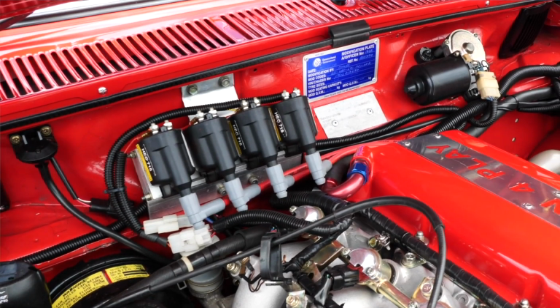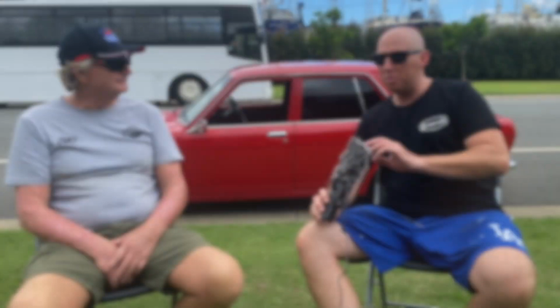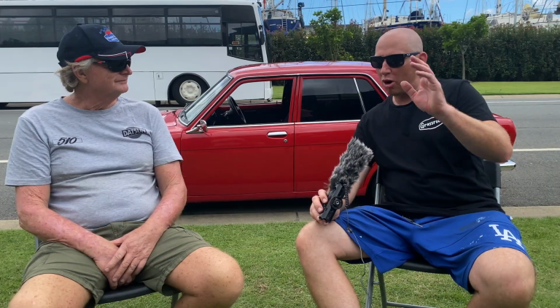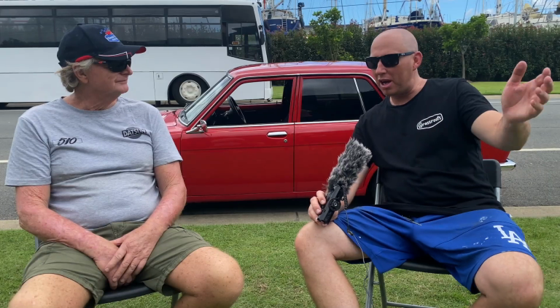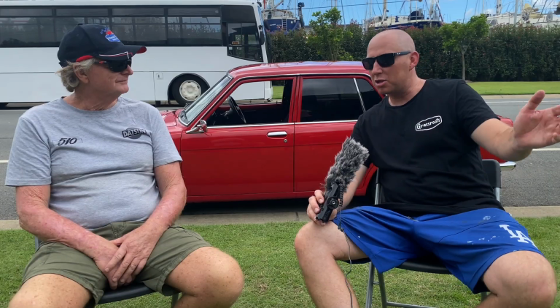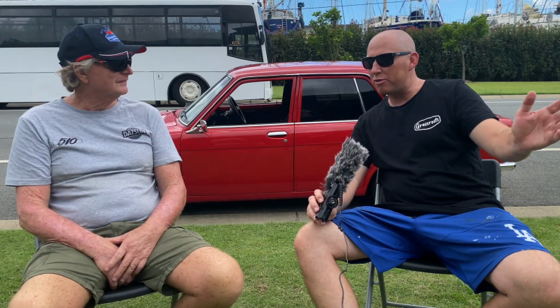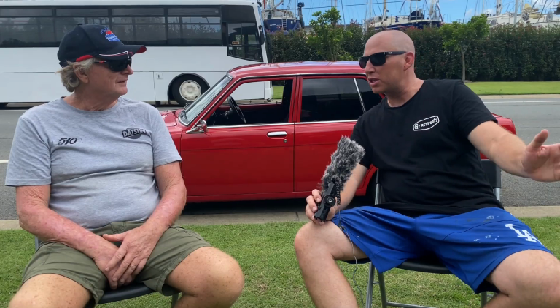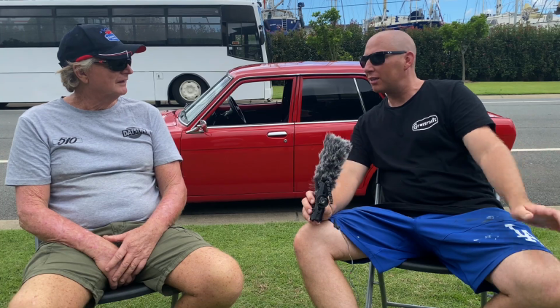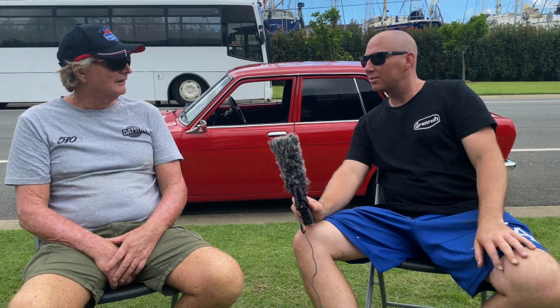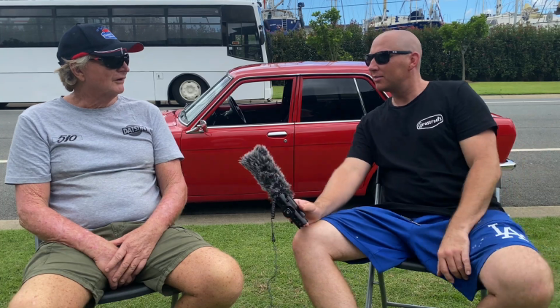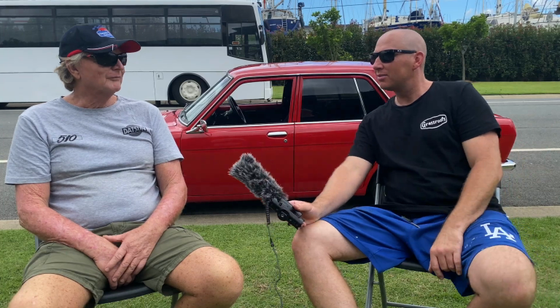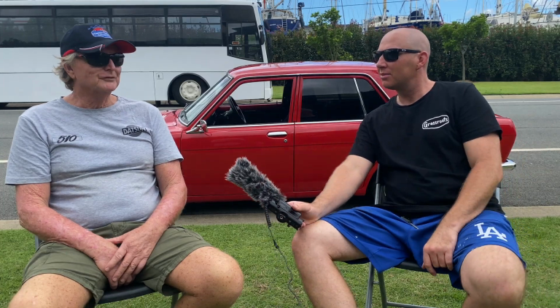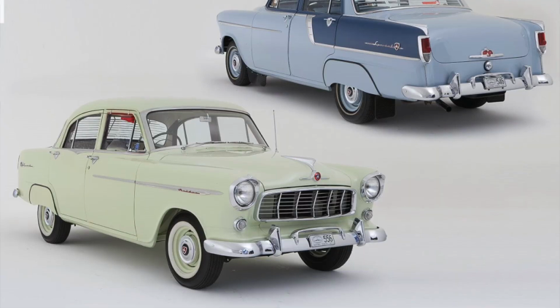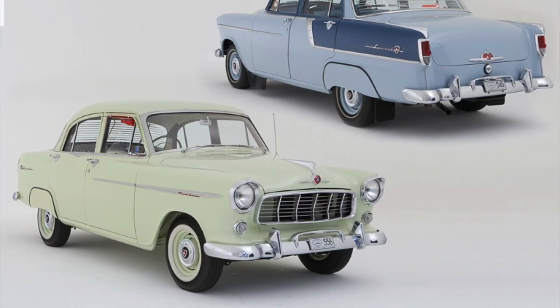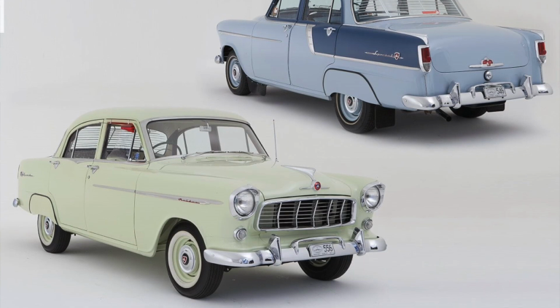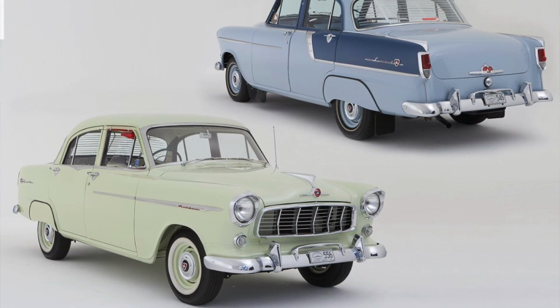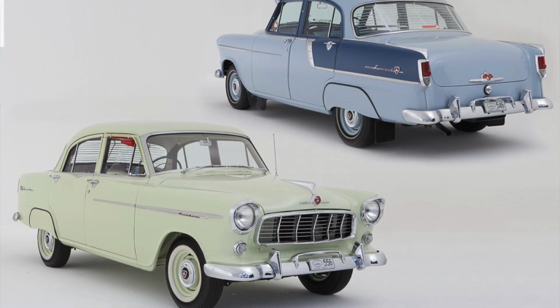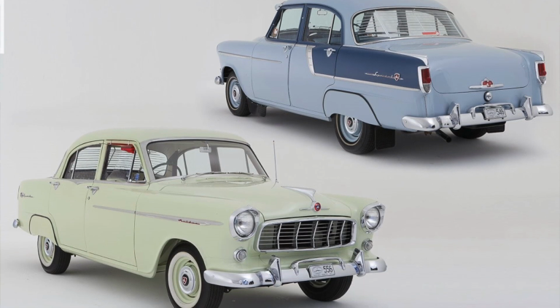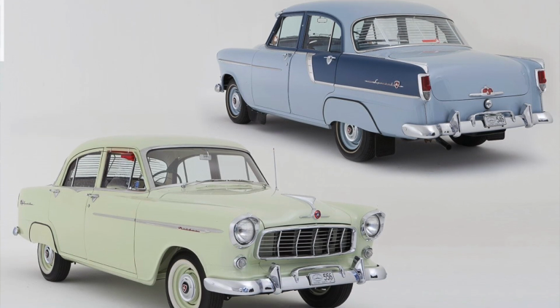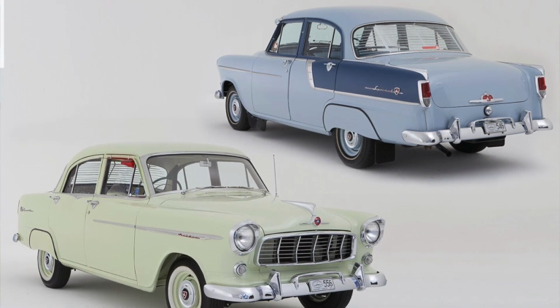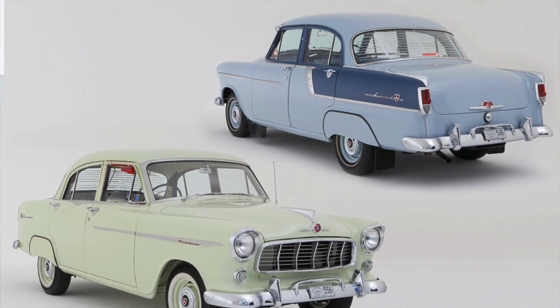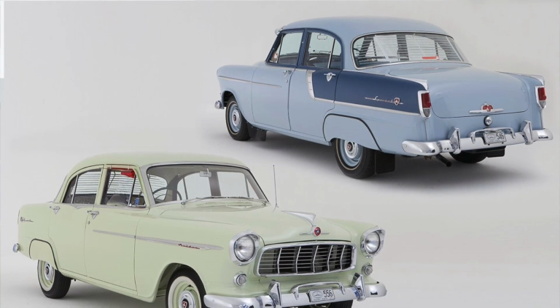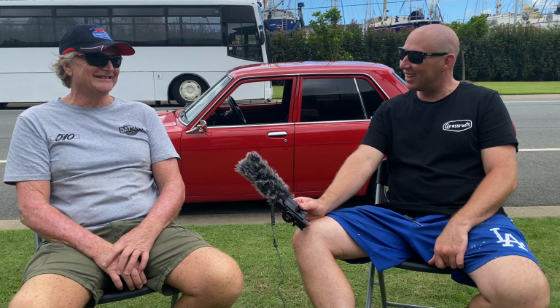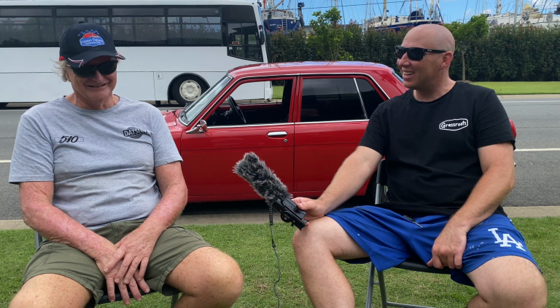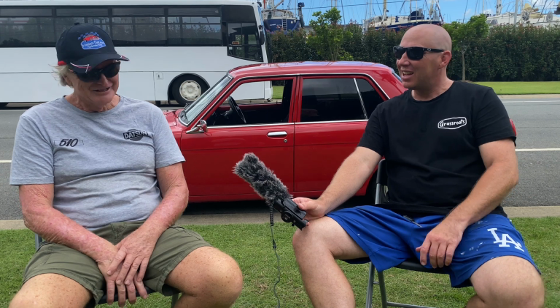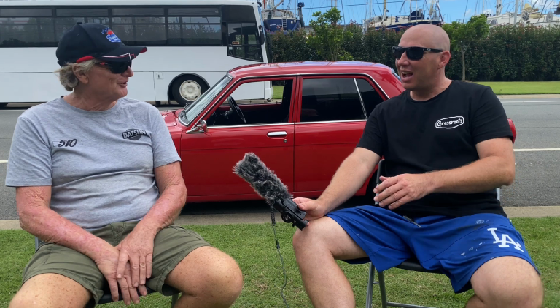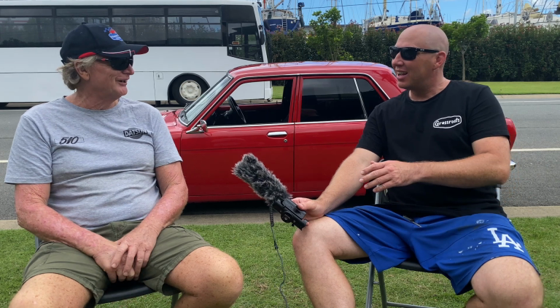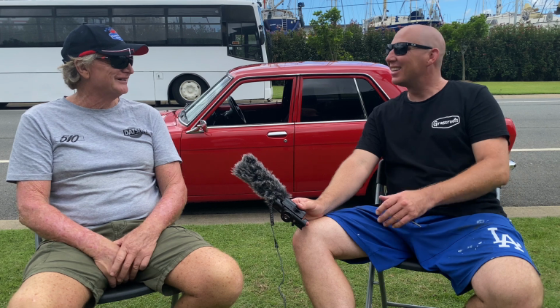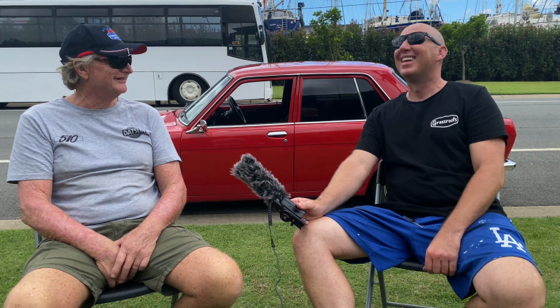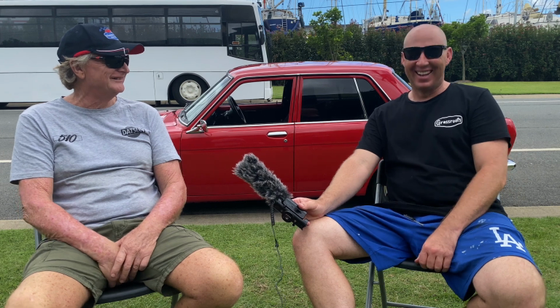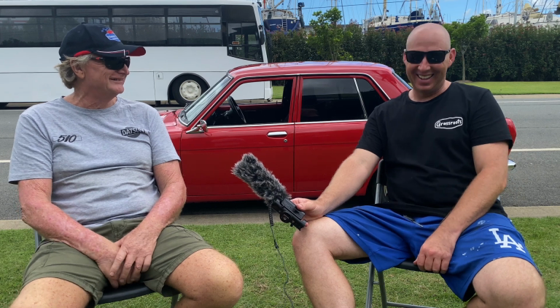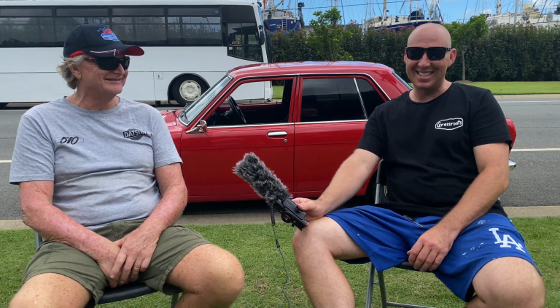Take me right back — tell us about your first car. My first car was an FE Holden. Showing my age now!